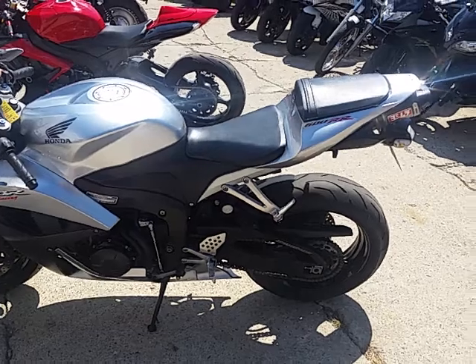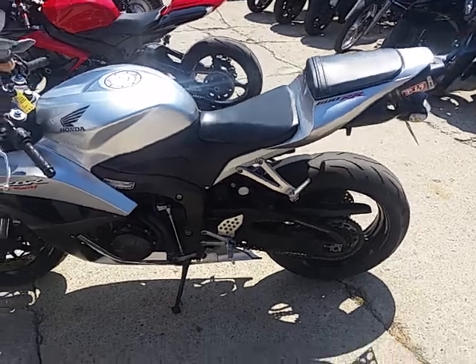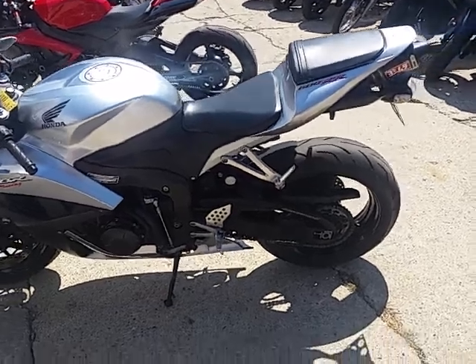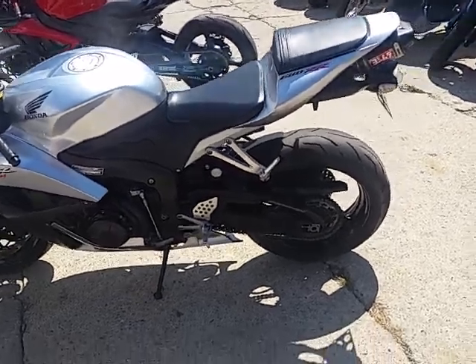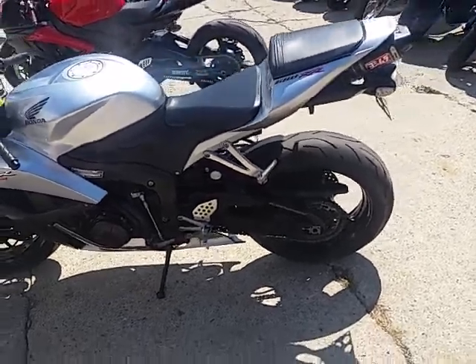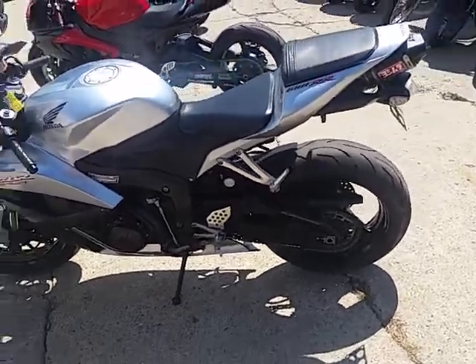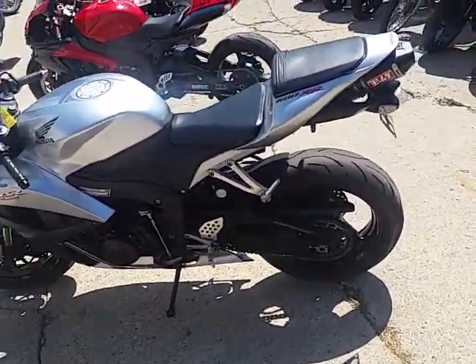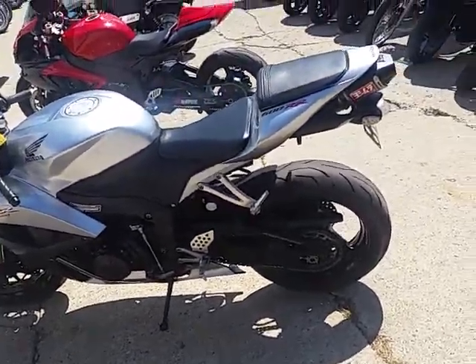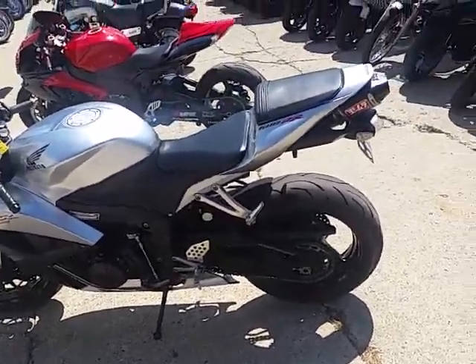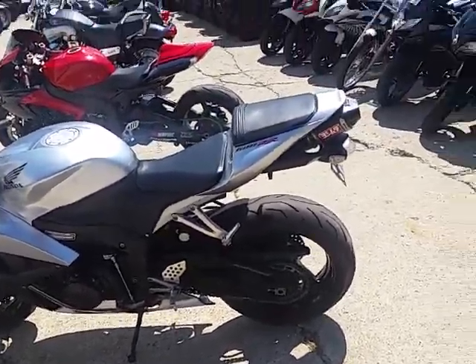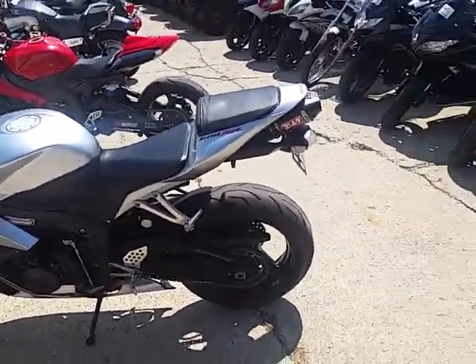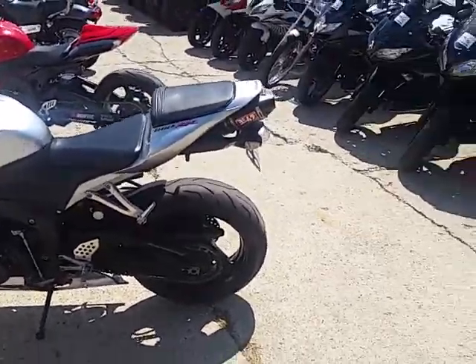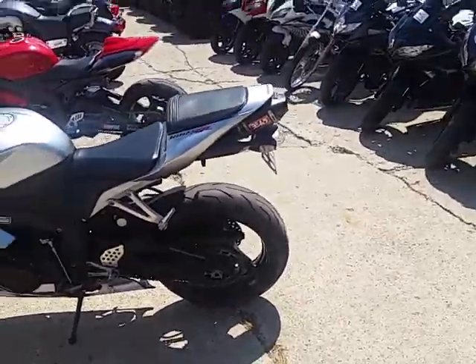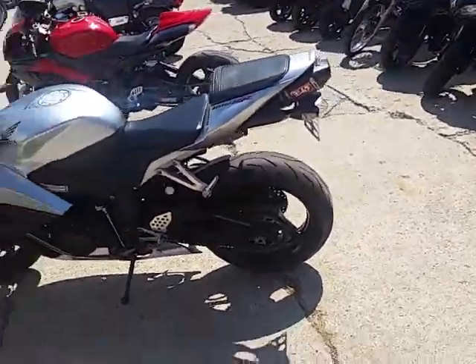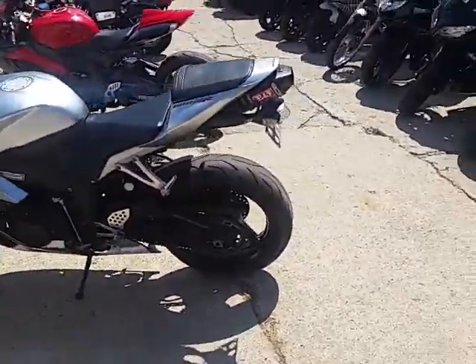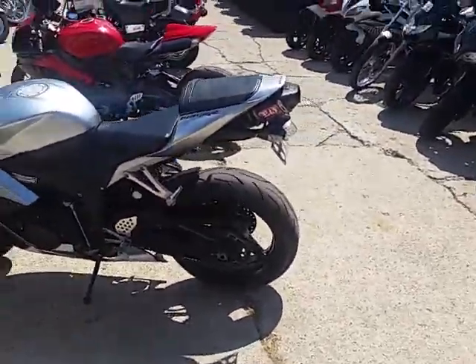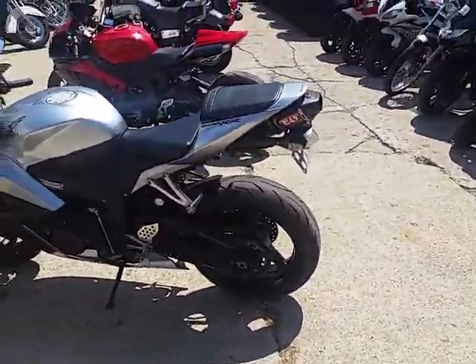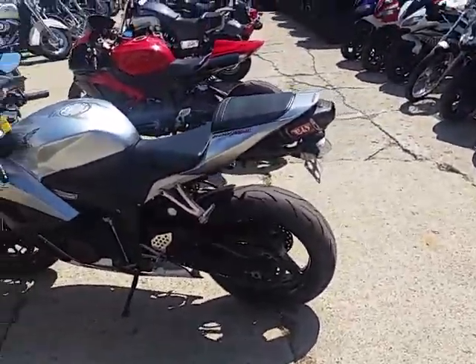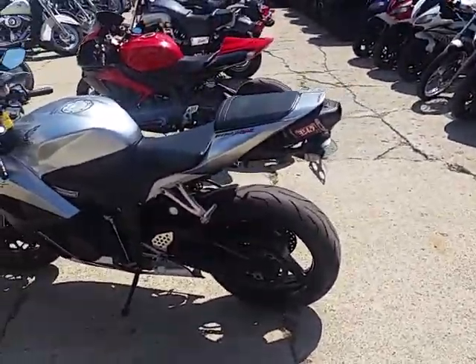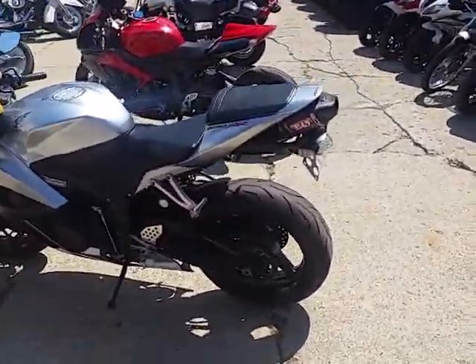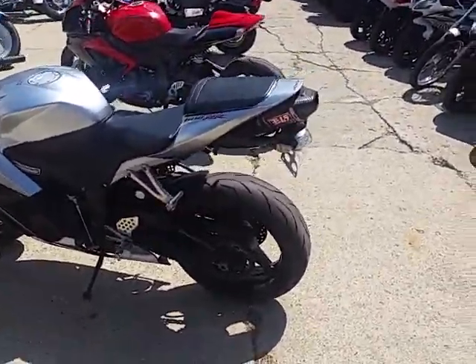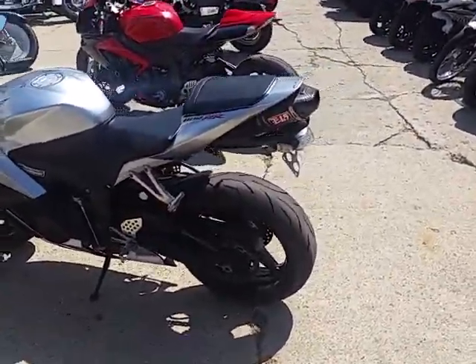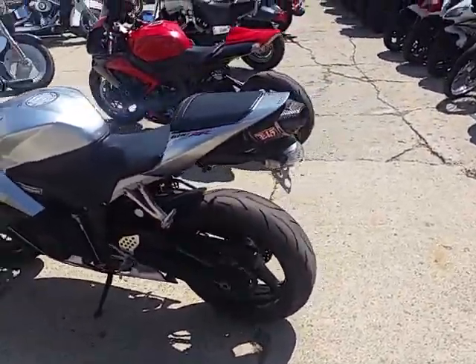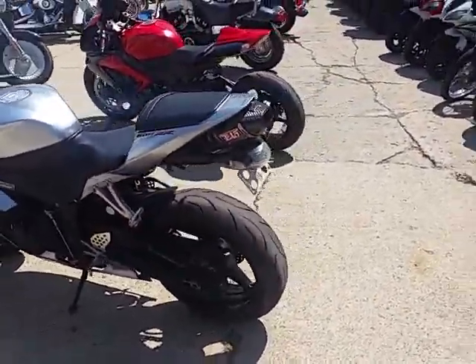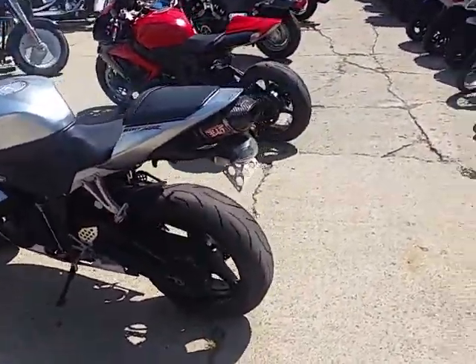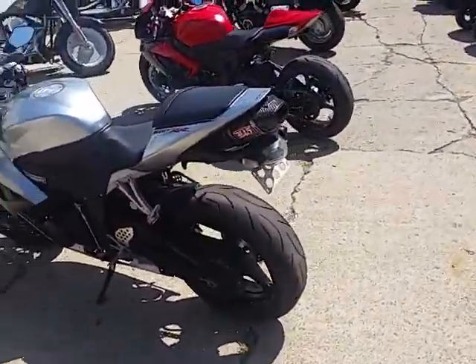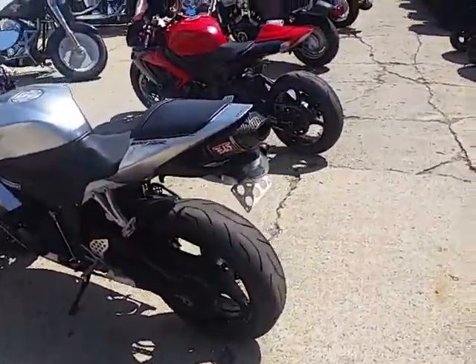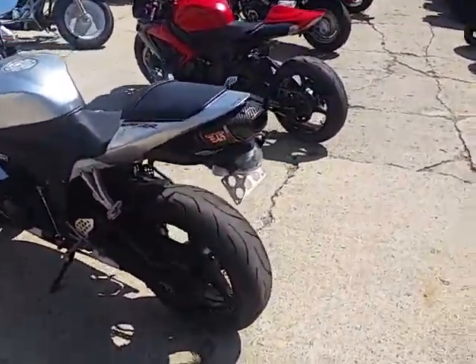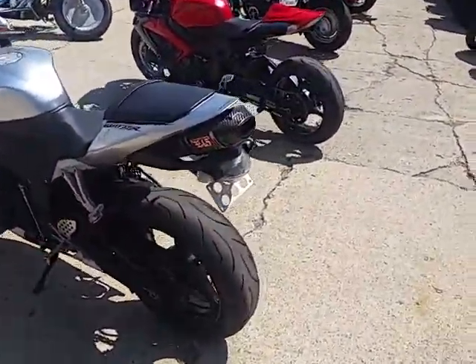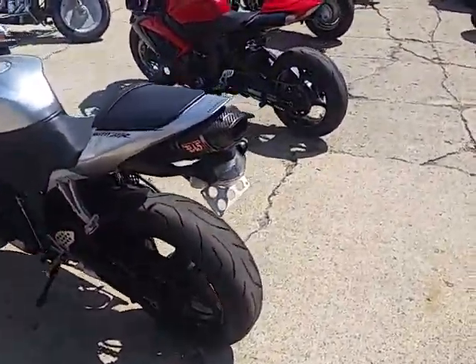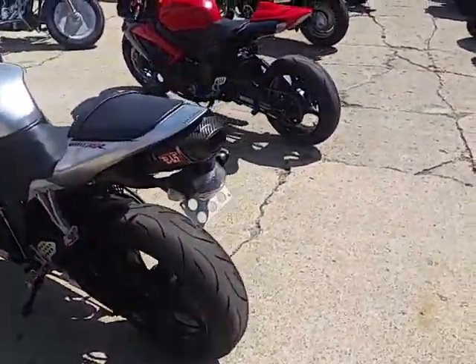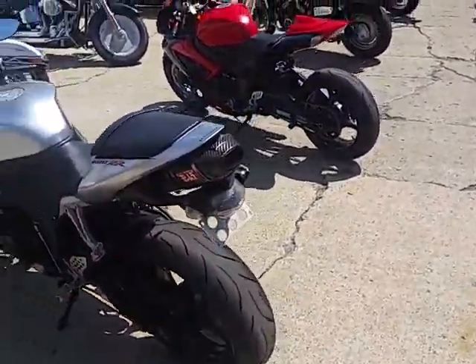We're doing some videos on our used bikes. We got over 400 used bikes in stock and guaranteed financing.